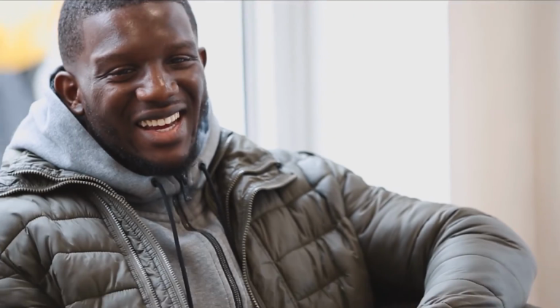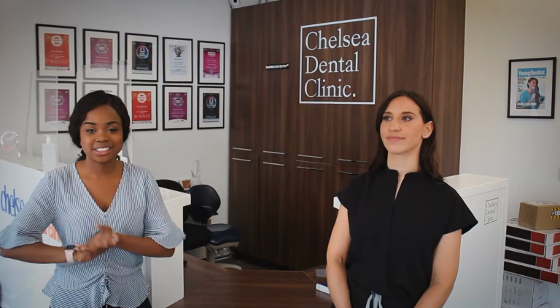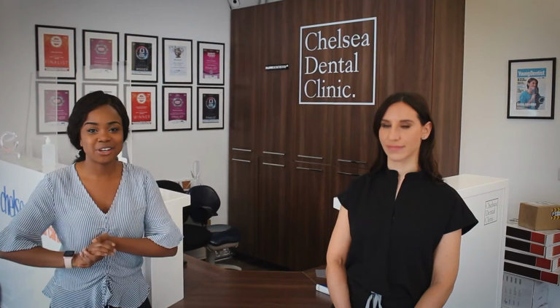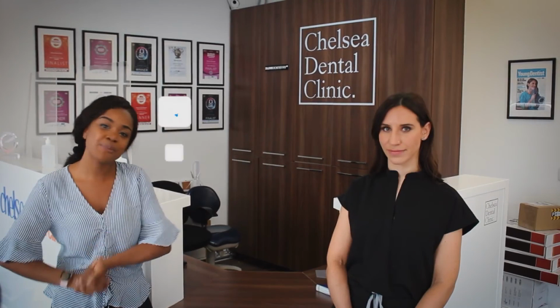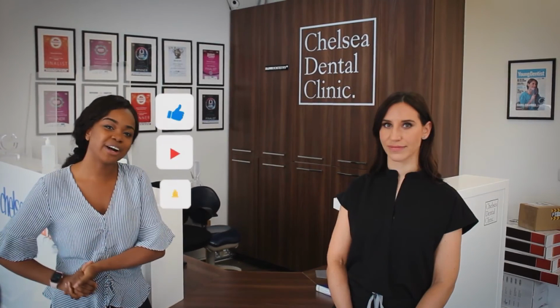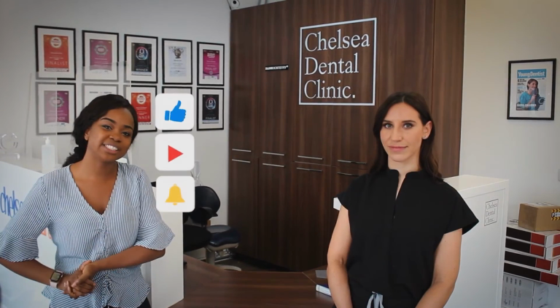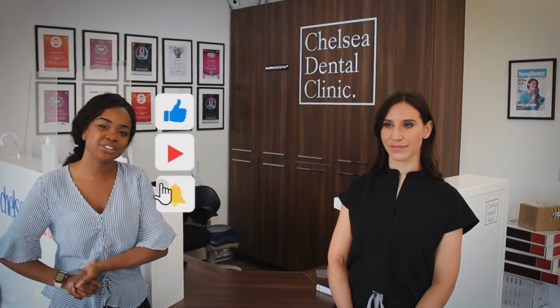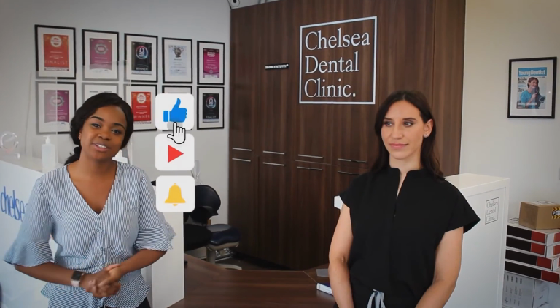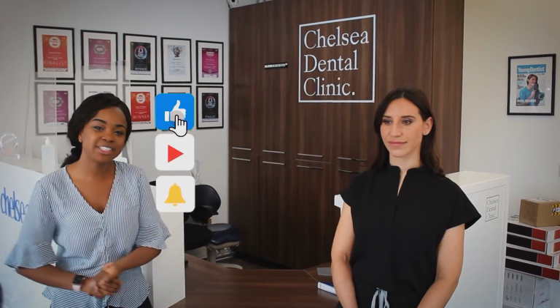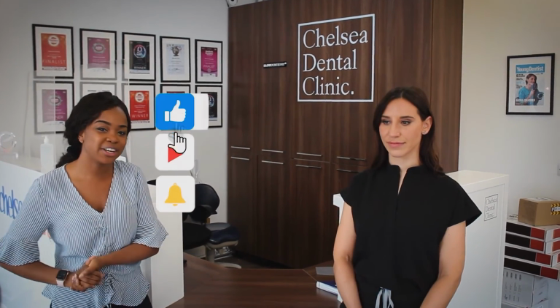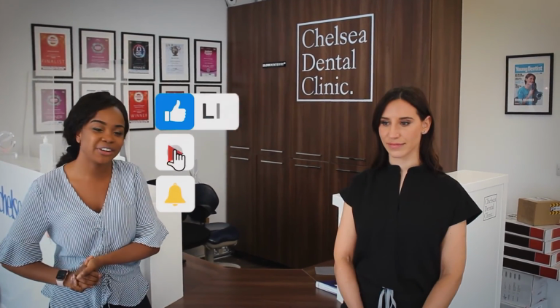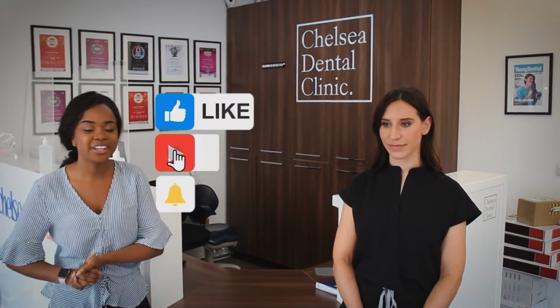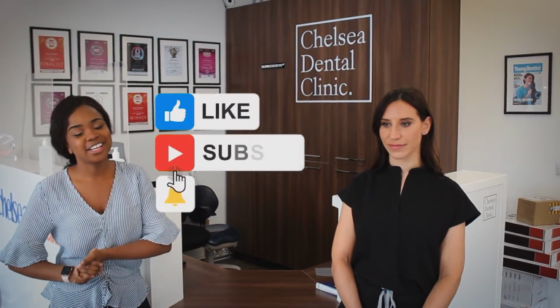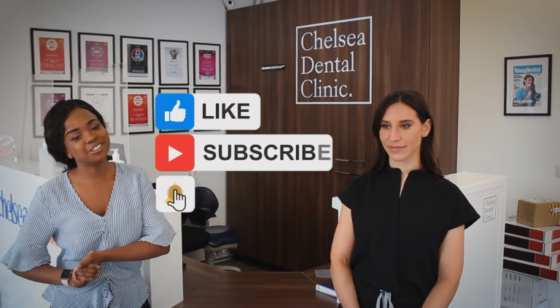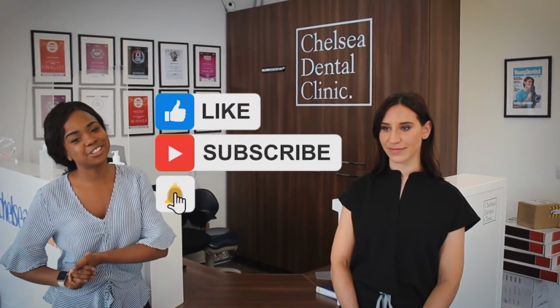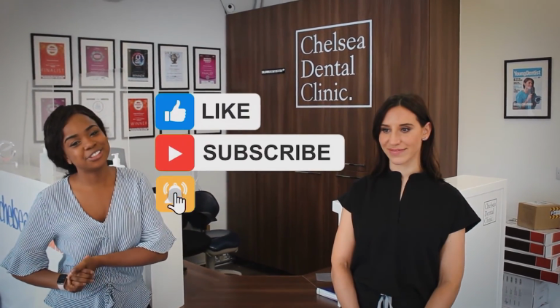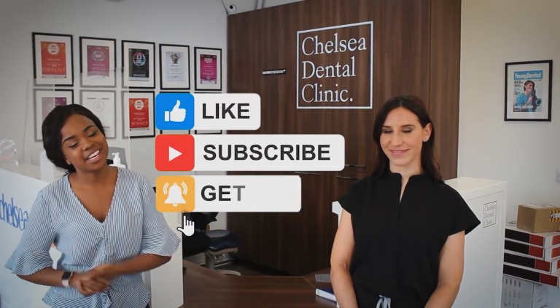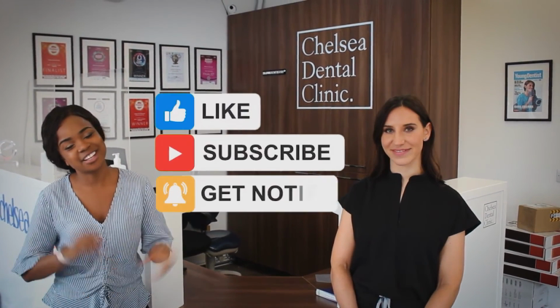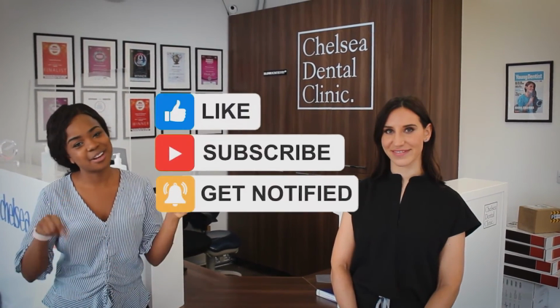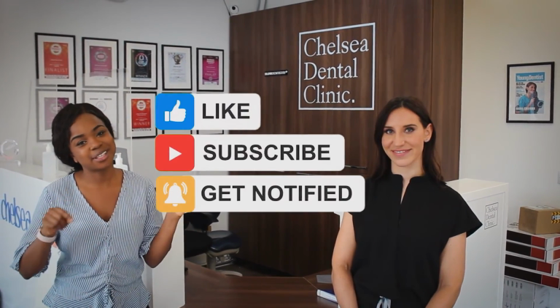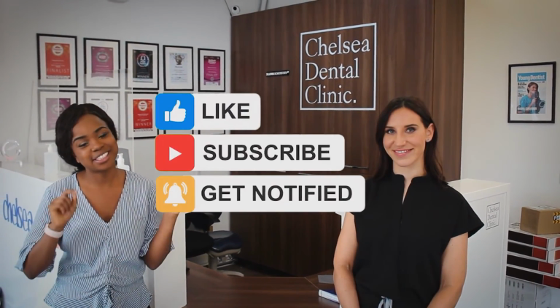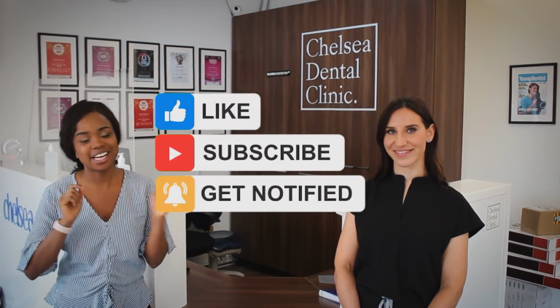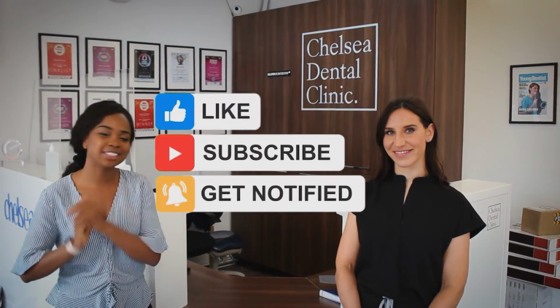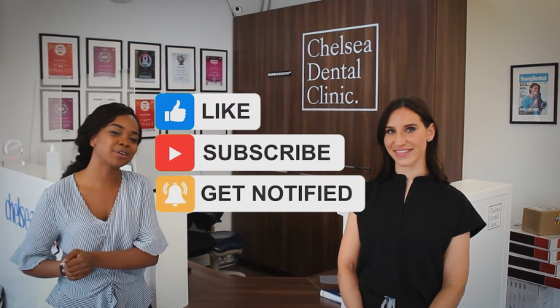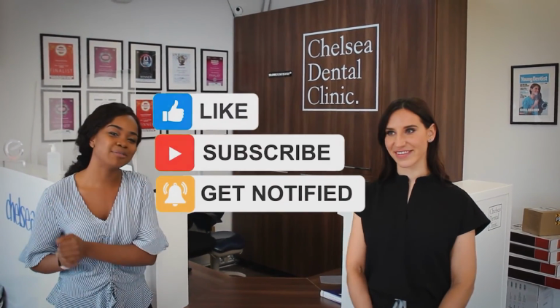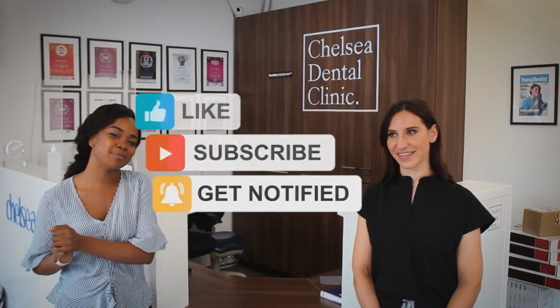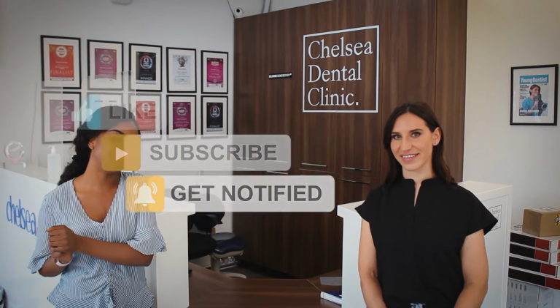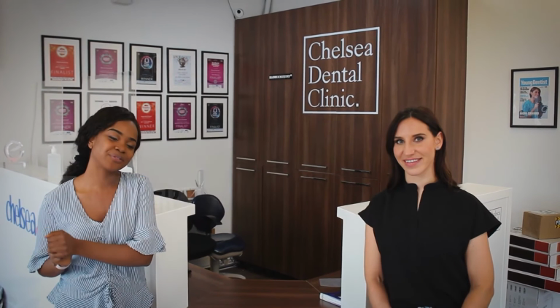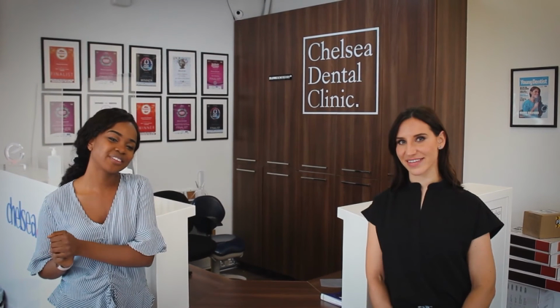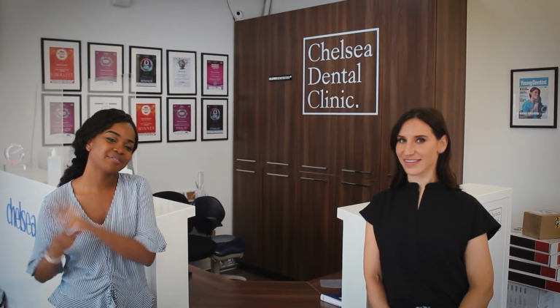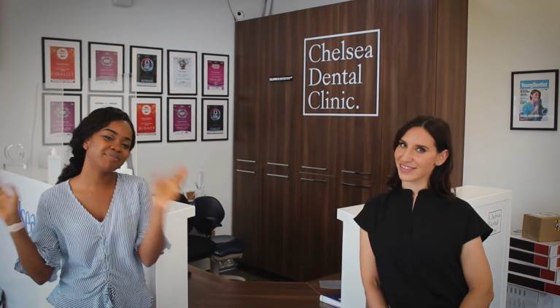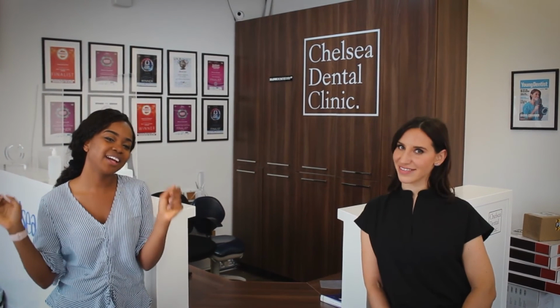I hope you guys enjoyed the video. If you did, hit the like button and subscribe for more. Bye!